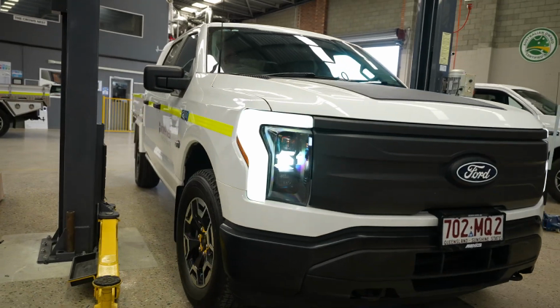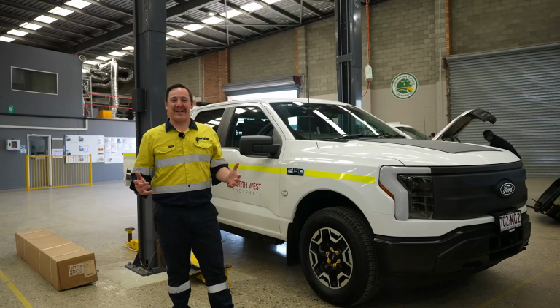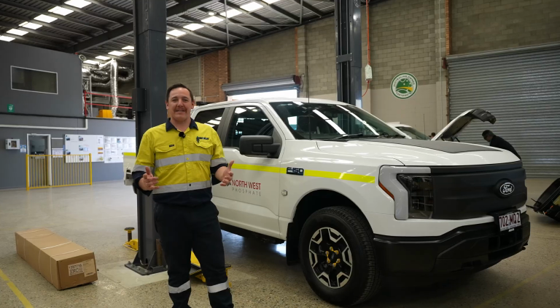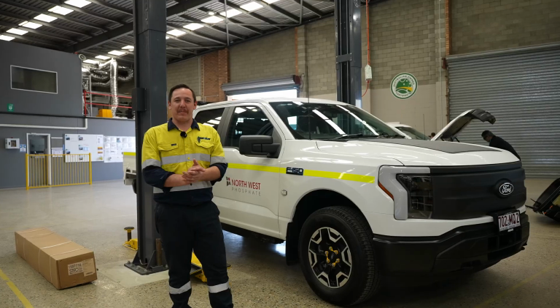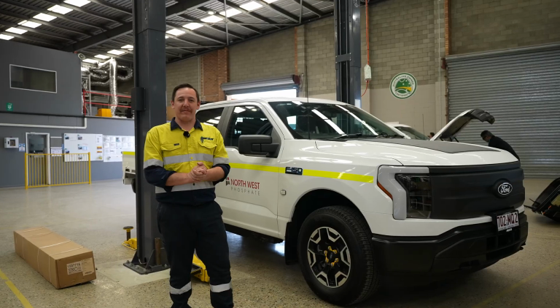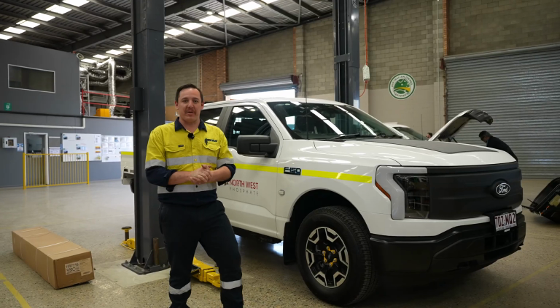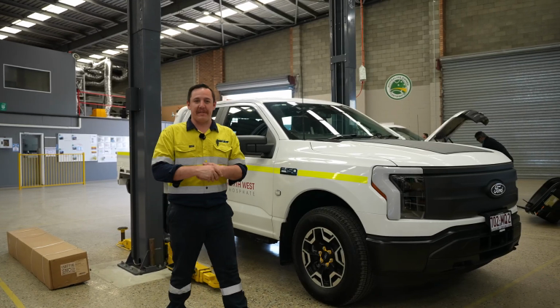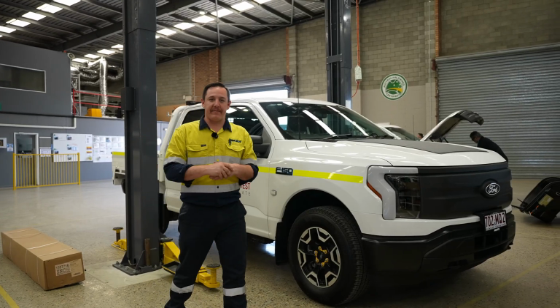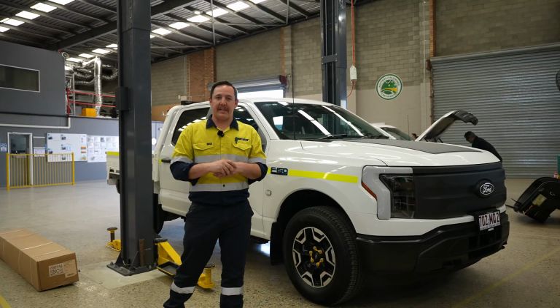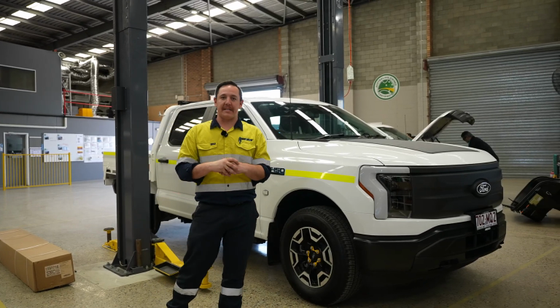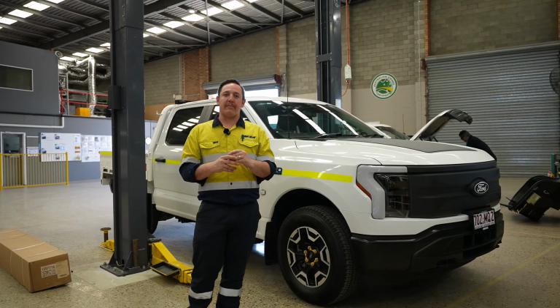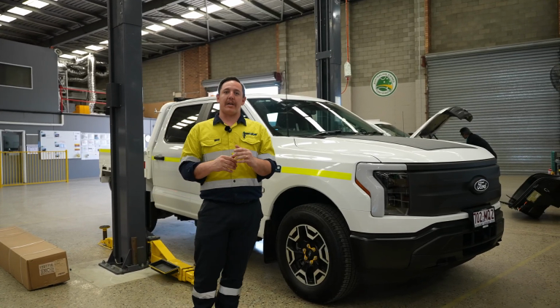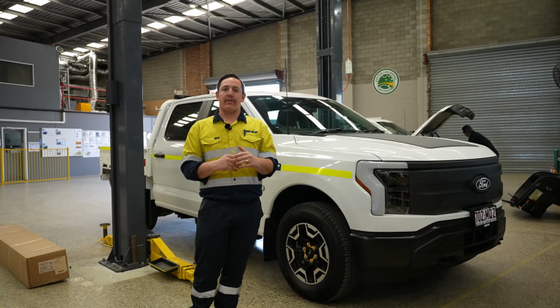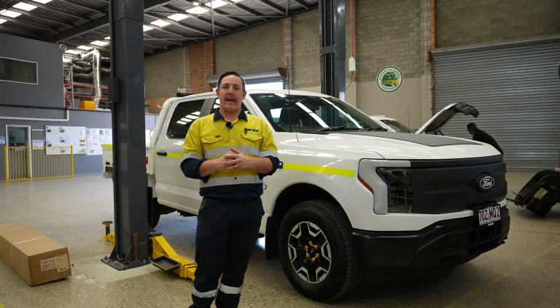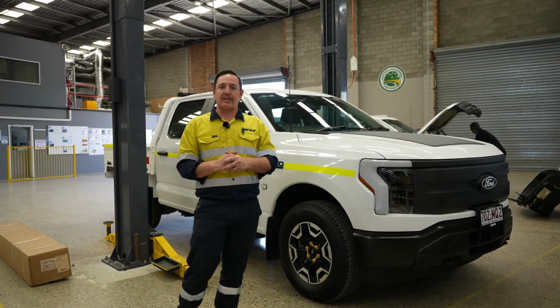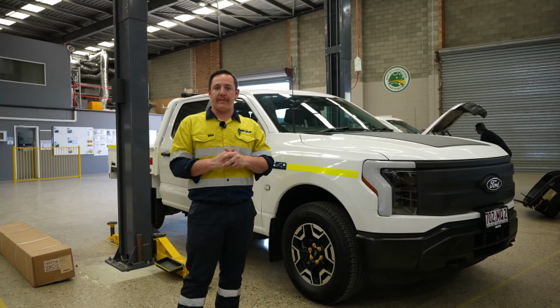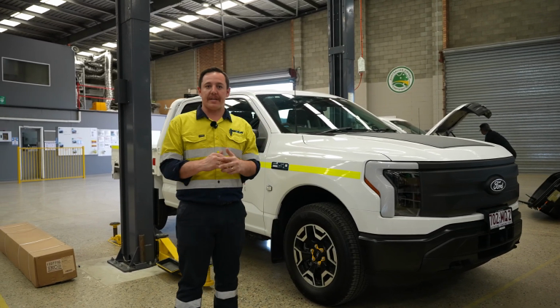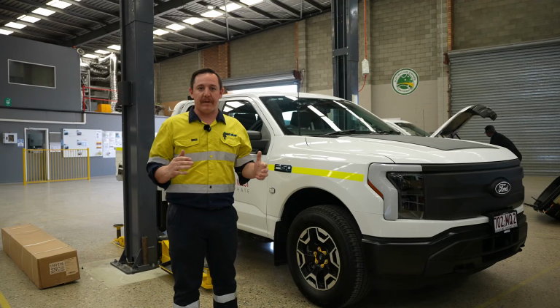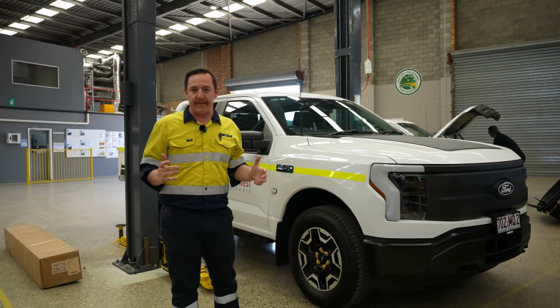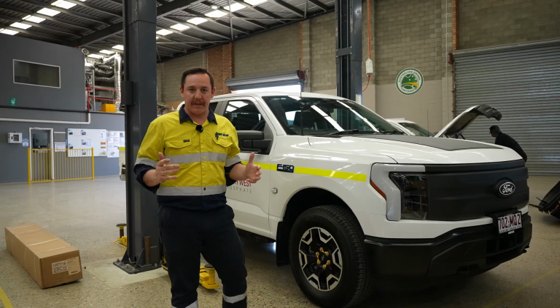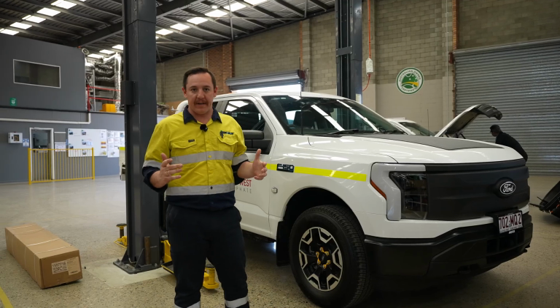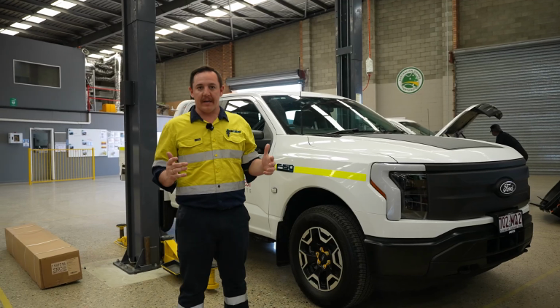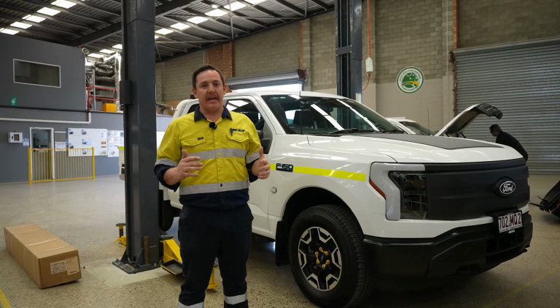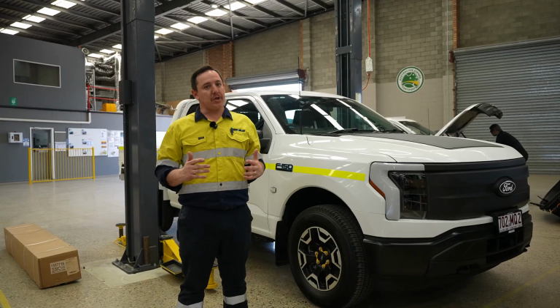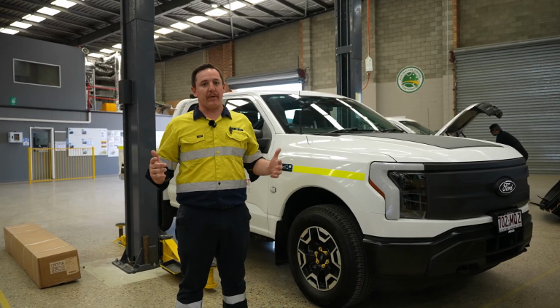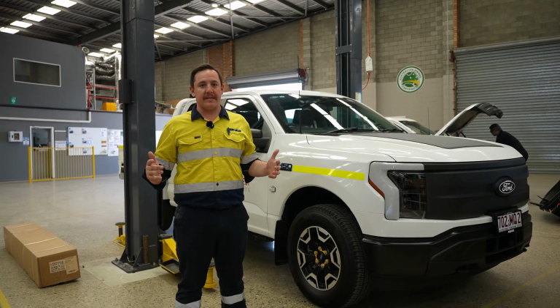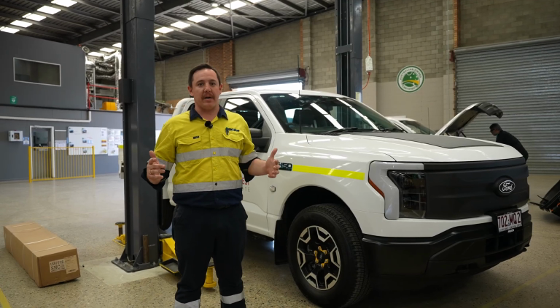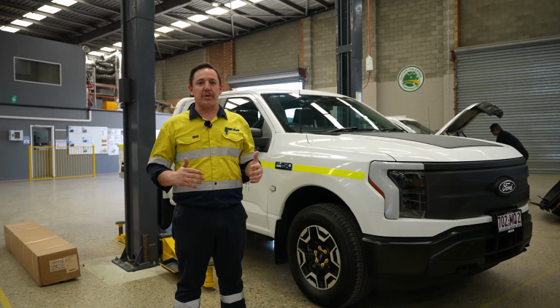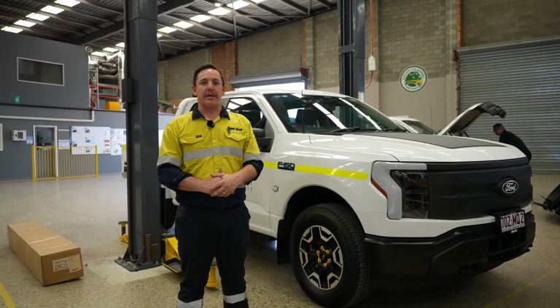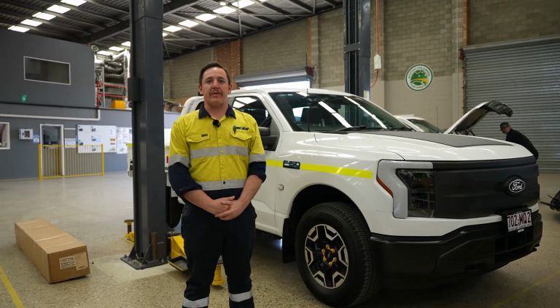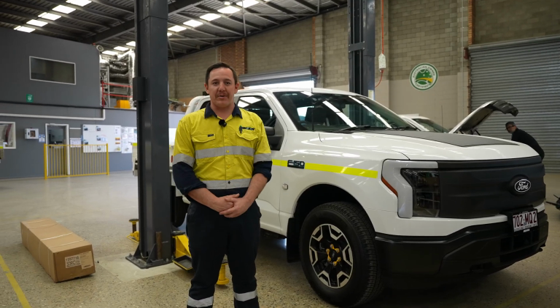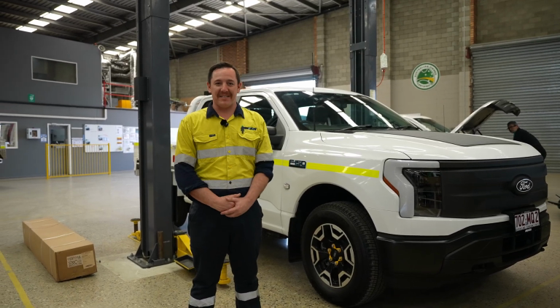Hey guys, it's Brandon from Aussie V Fleet. Today we're going to go through how to service an F-150 Lightning. It's super easy and I'm sure you're going to enjoy this.